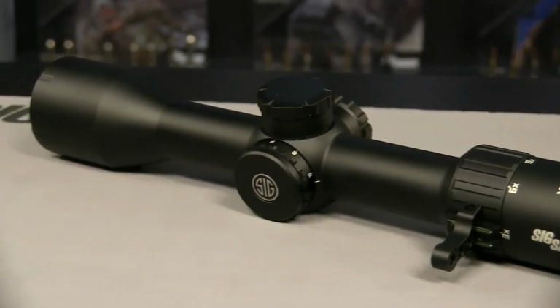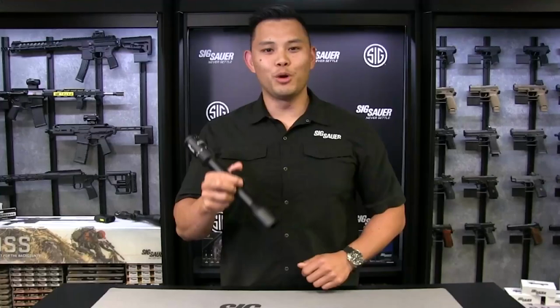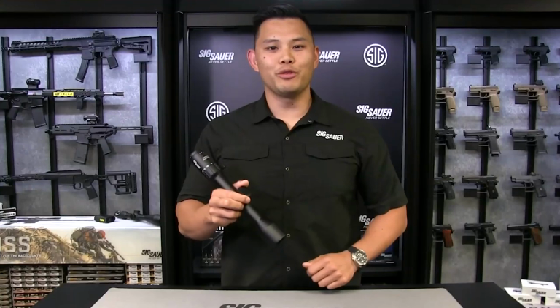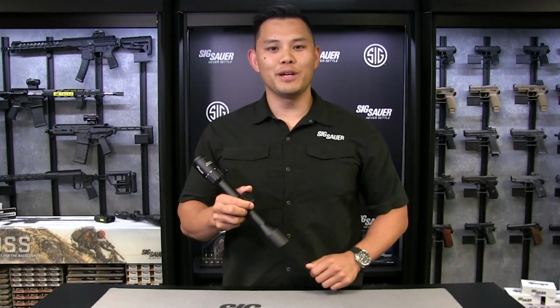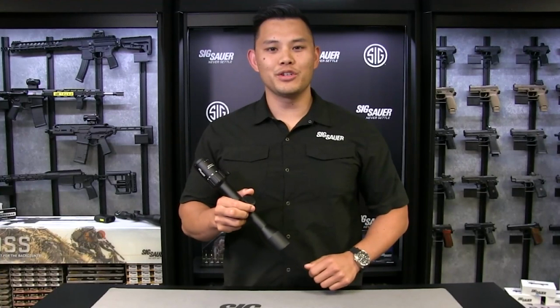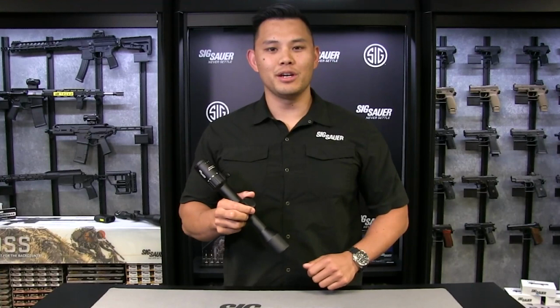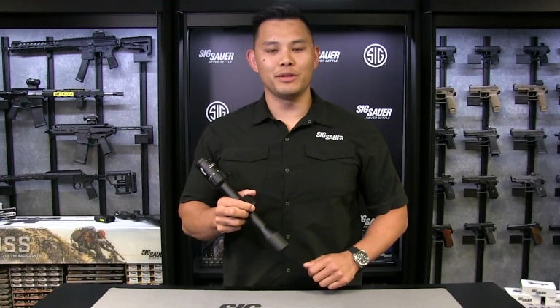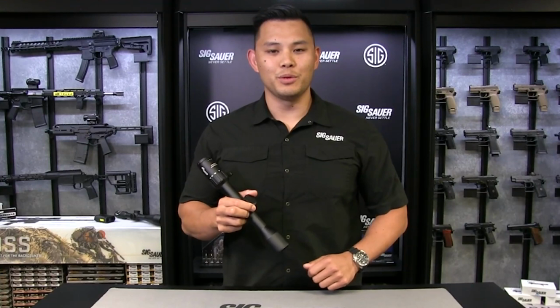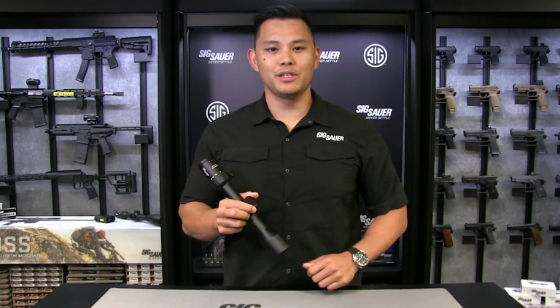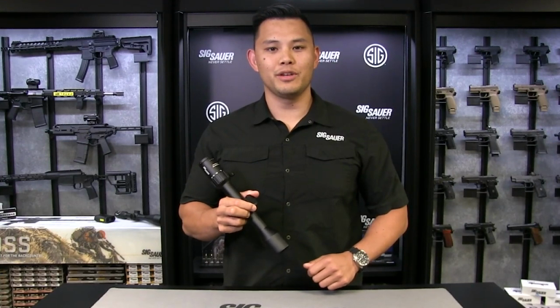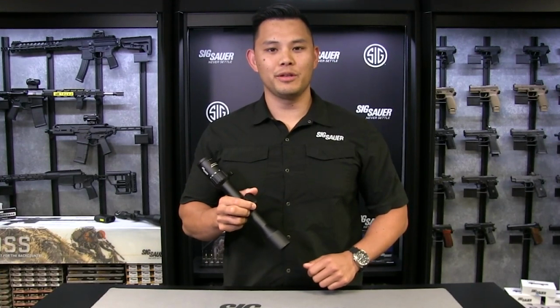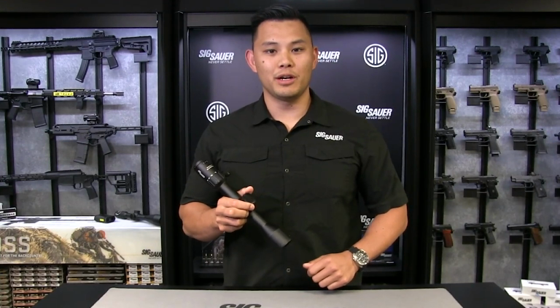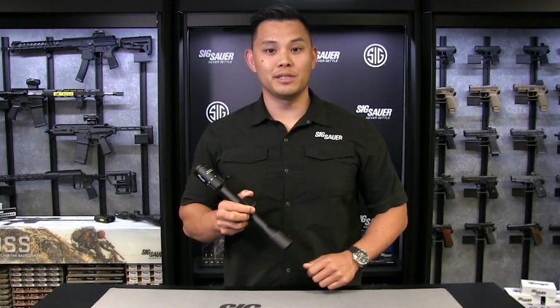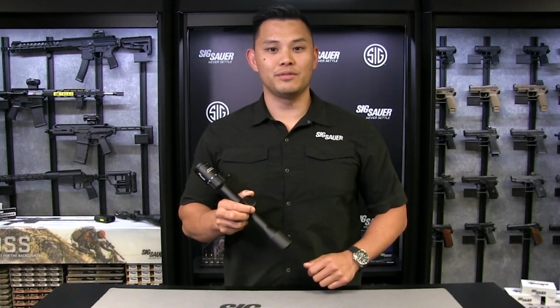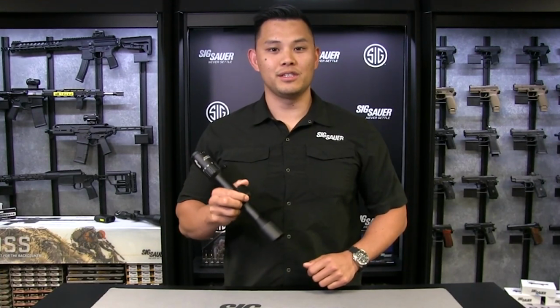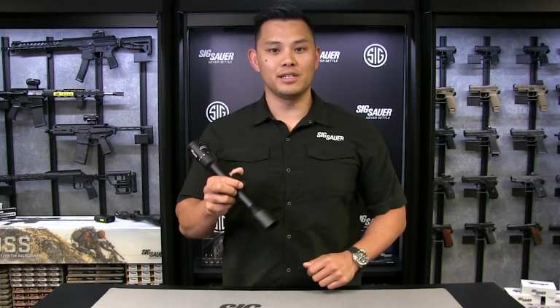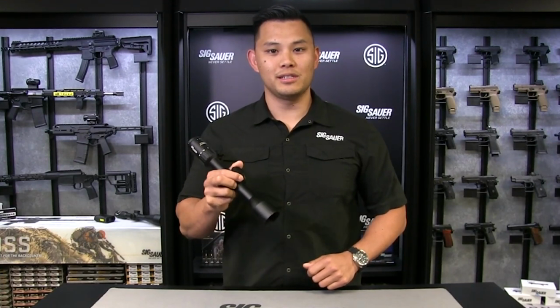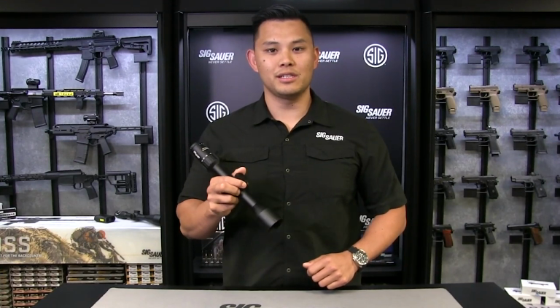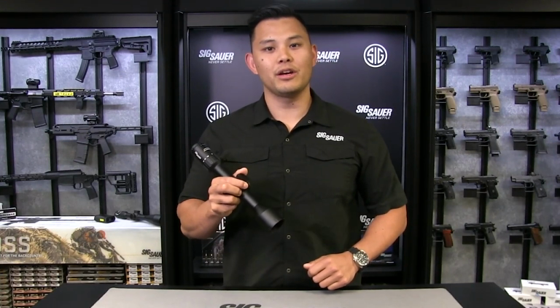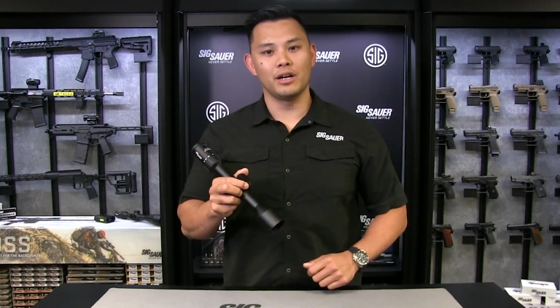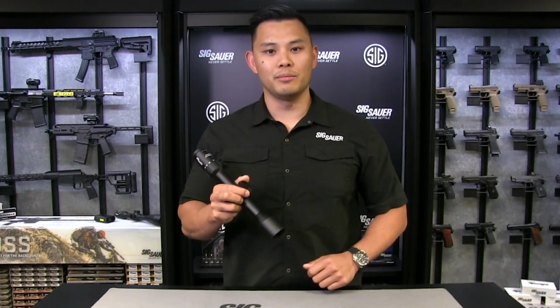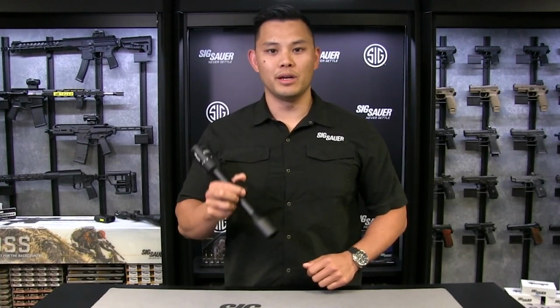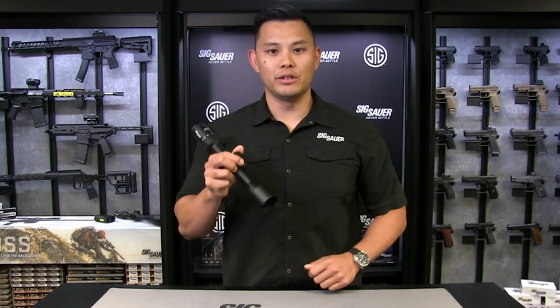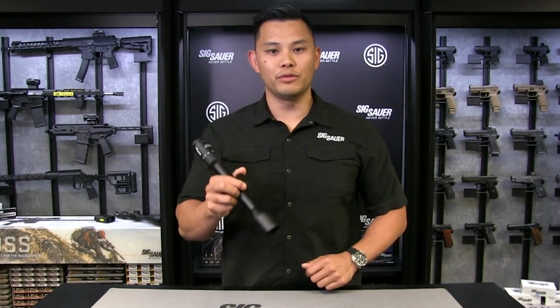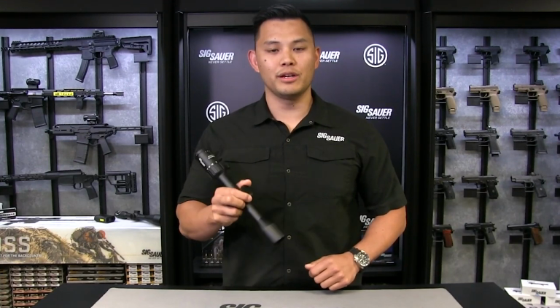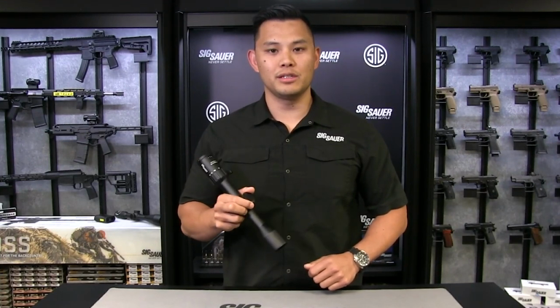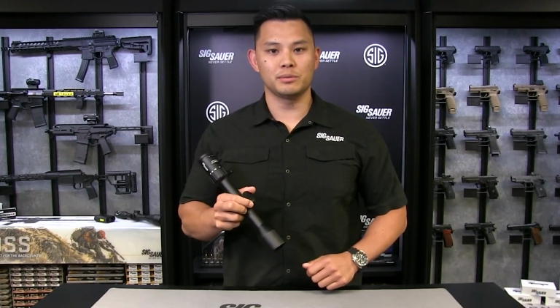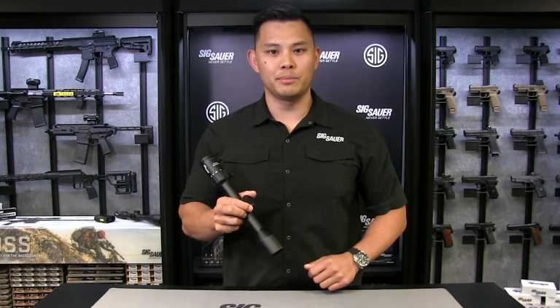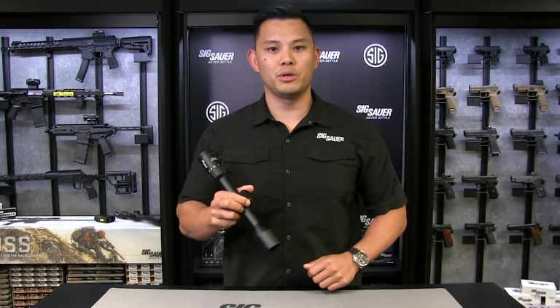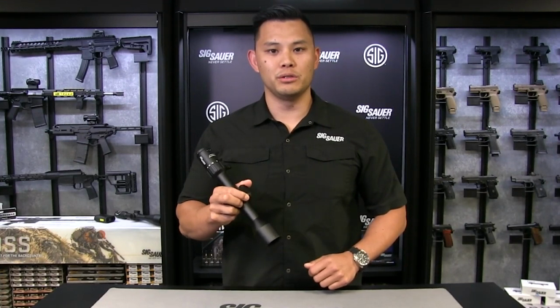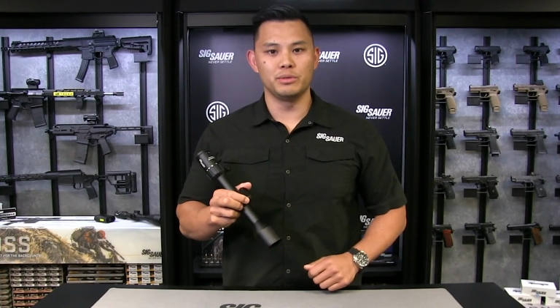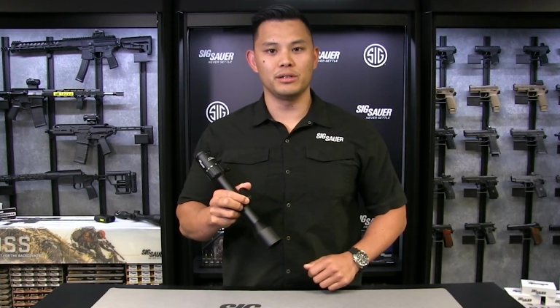For more information about the Whiskey family of optics, visit us at SigSauer.com and don't forget to subscribe to our YouTube channel.